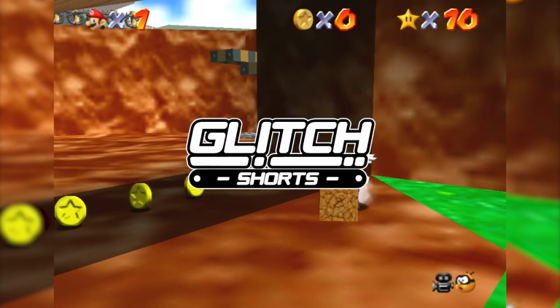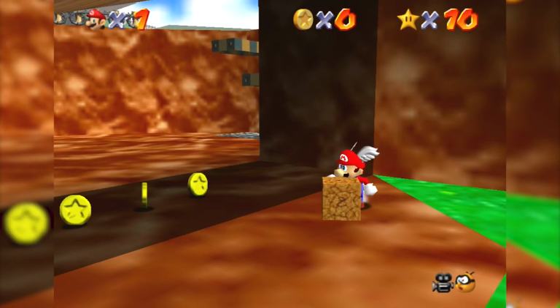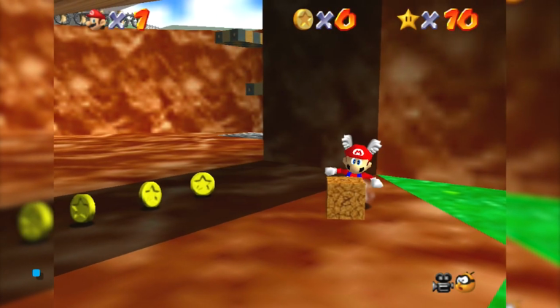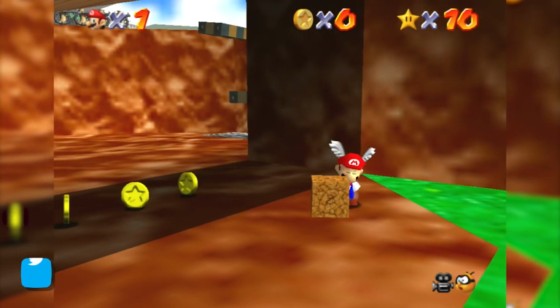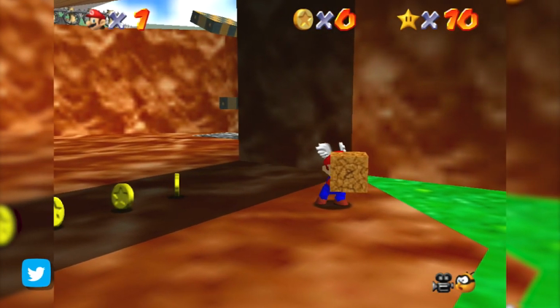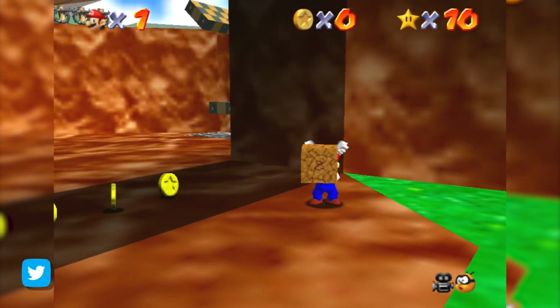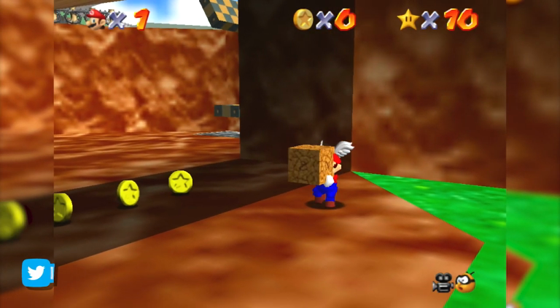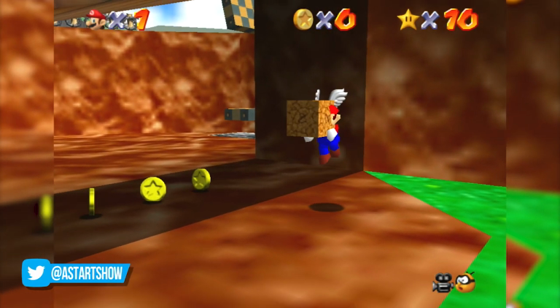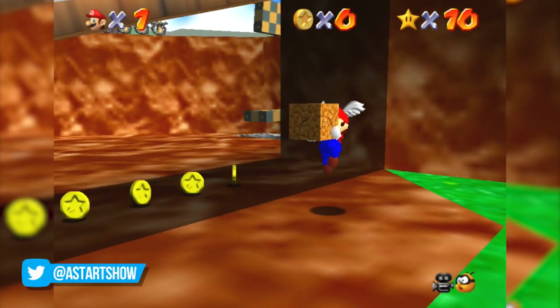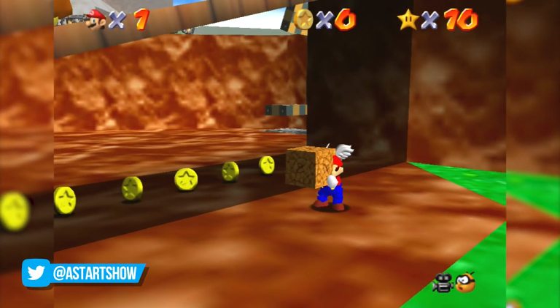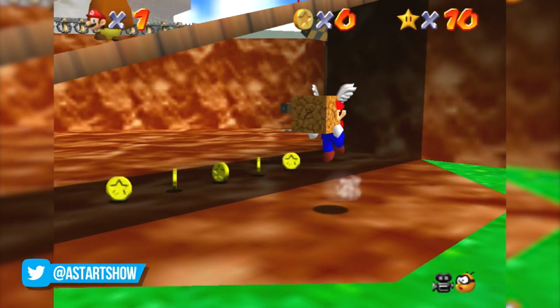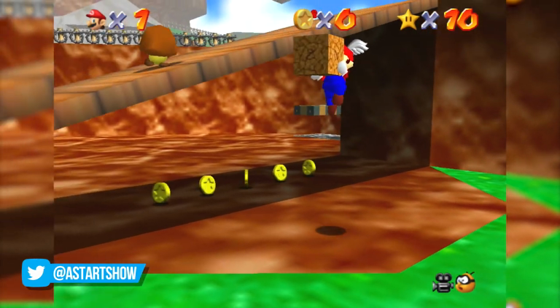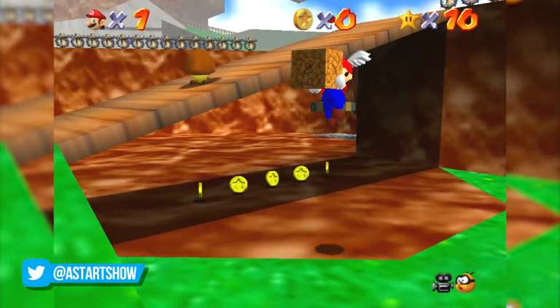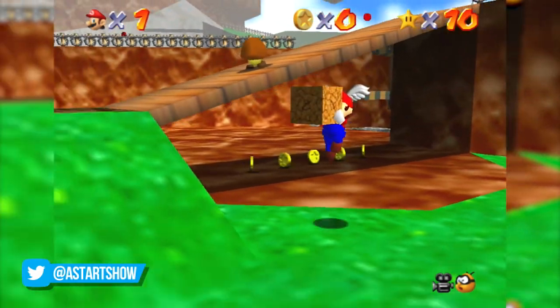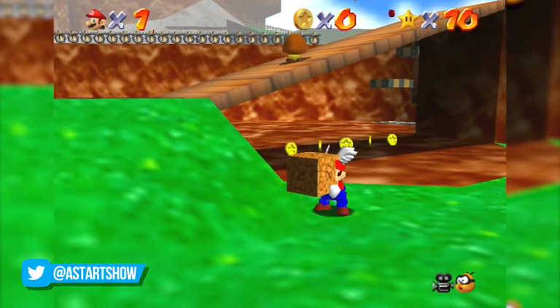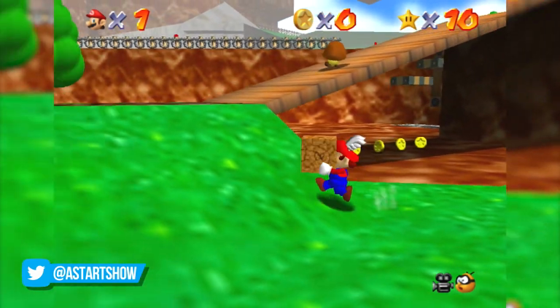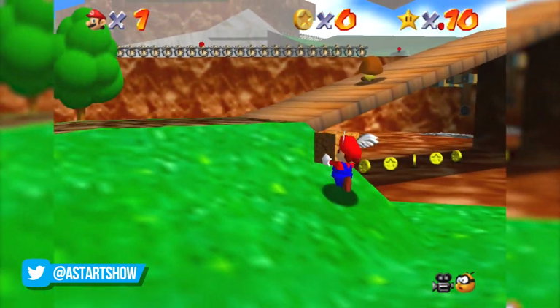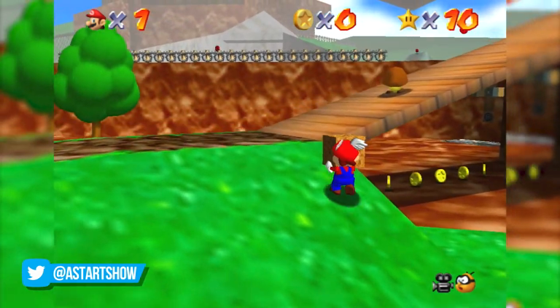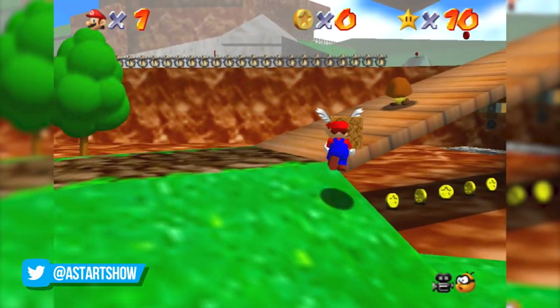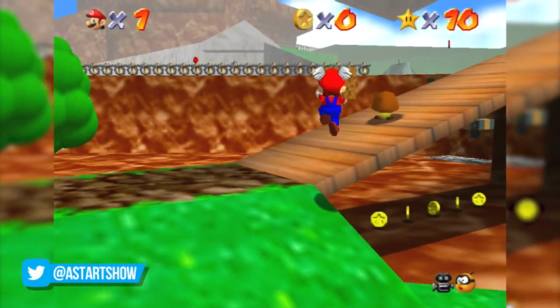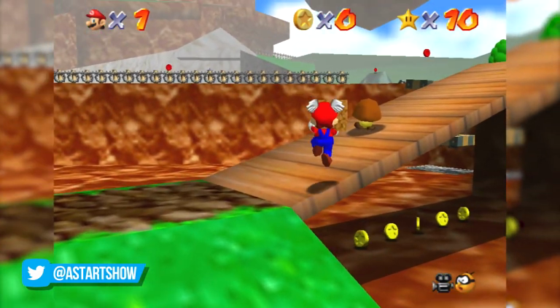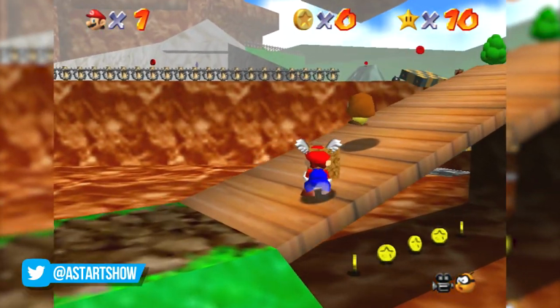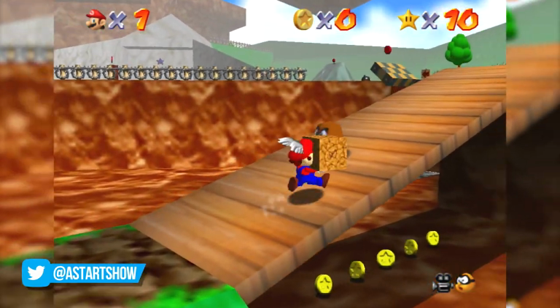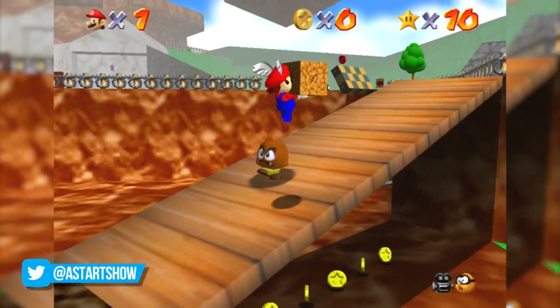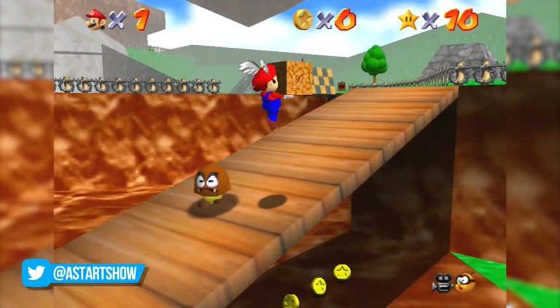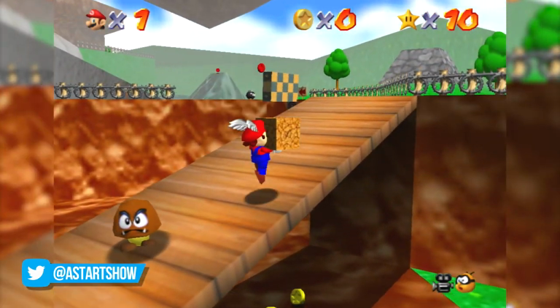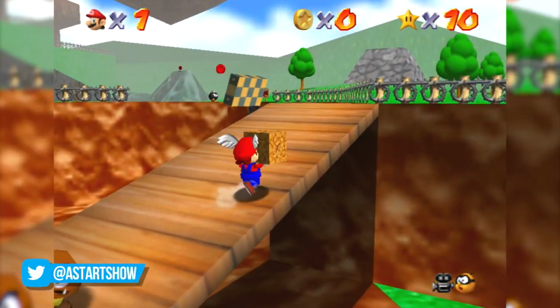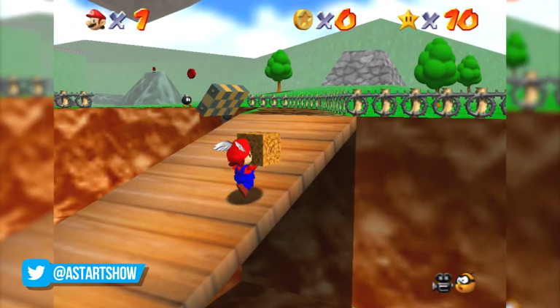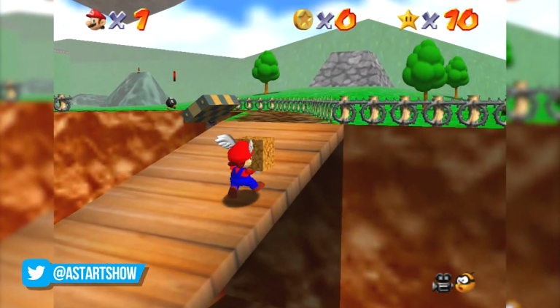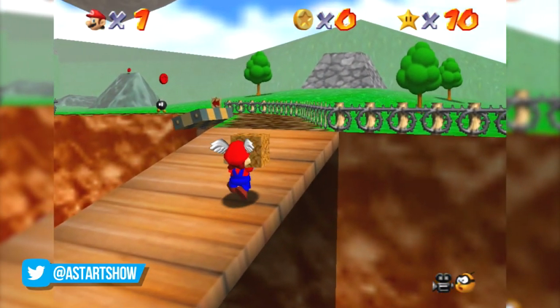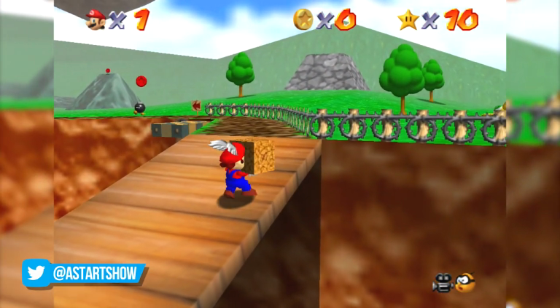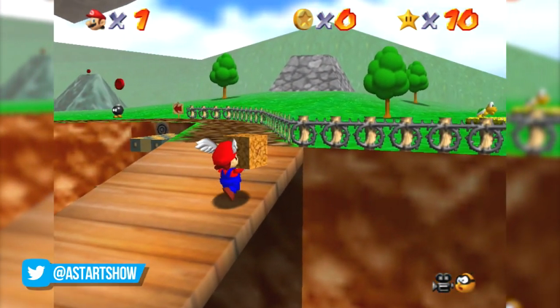In Super Mario 64, by wearing a wing cap and taking one of these wooden crates to a fence, you can perform an interesting glitch.